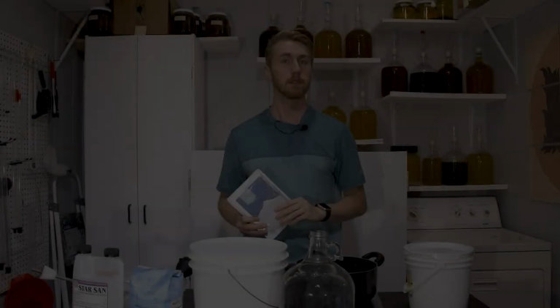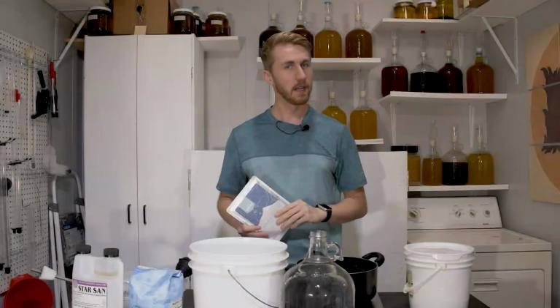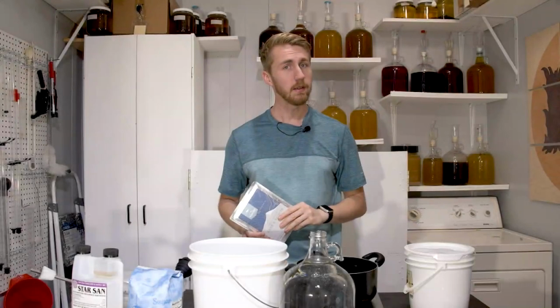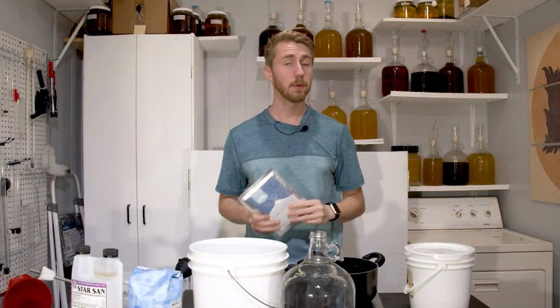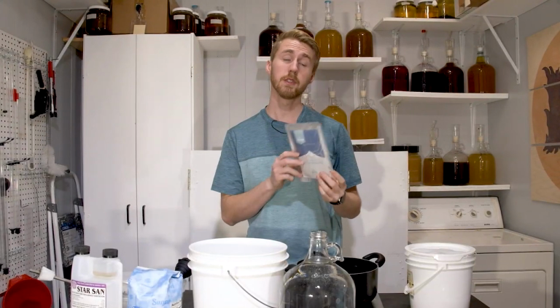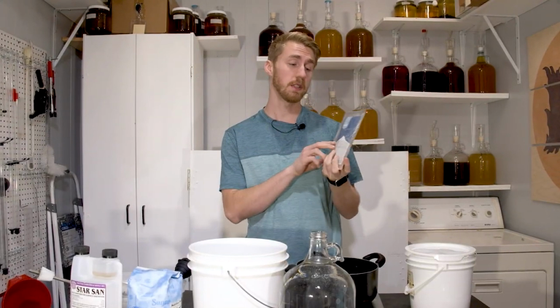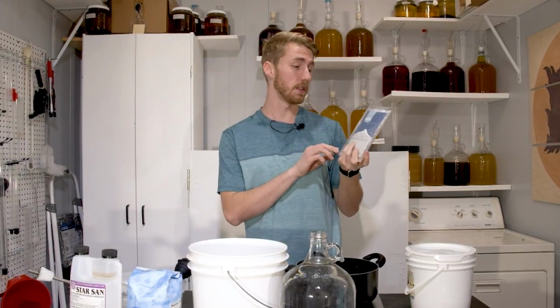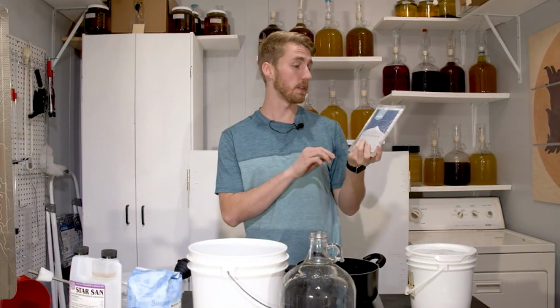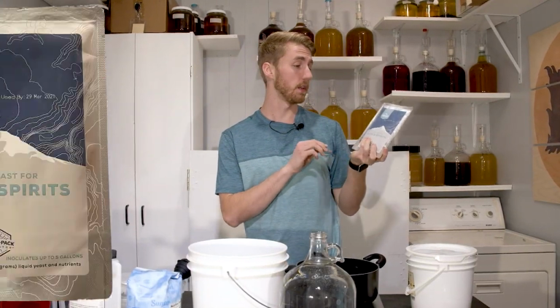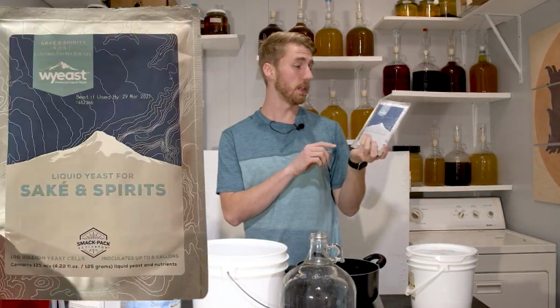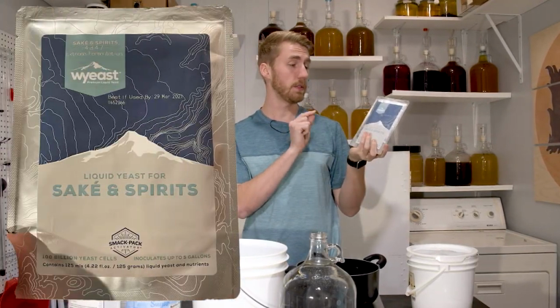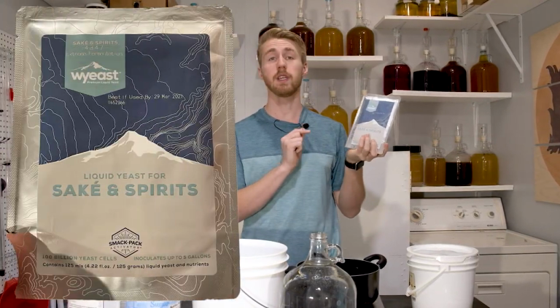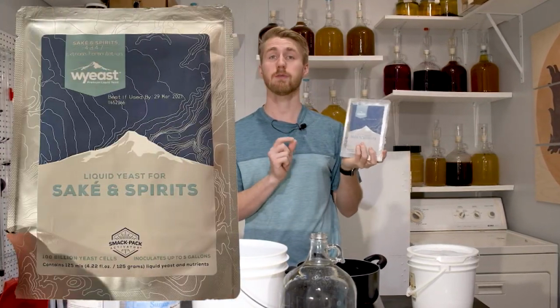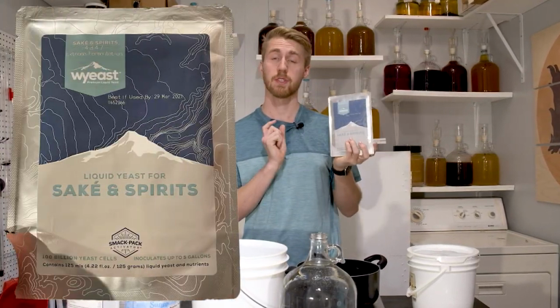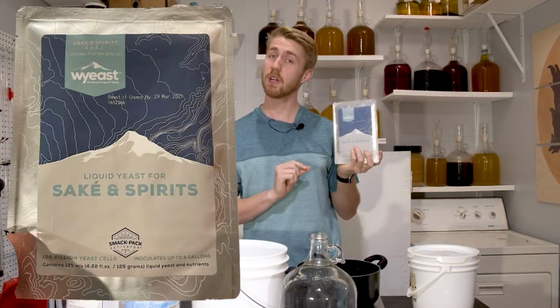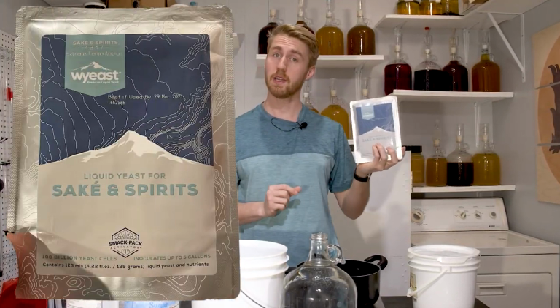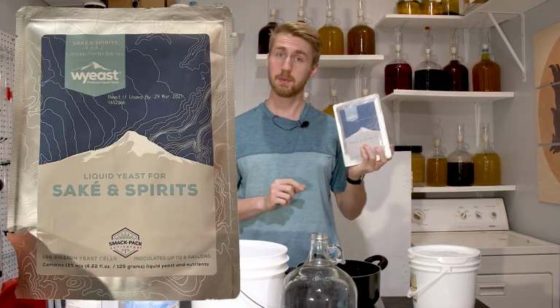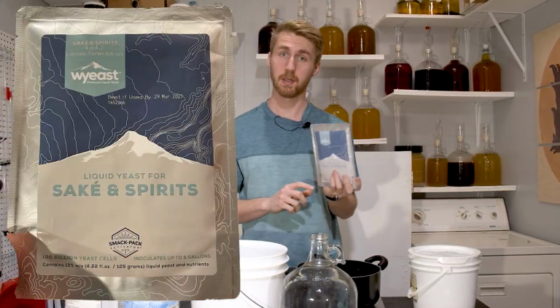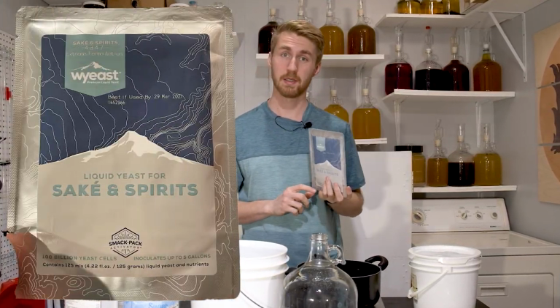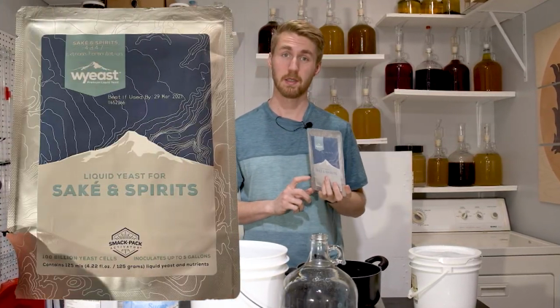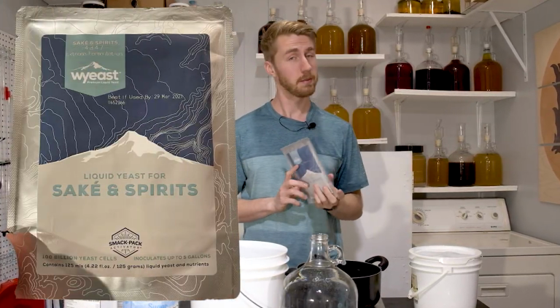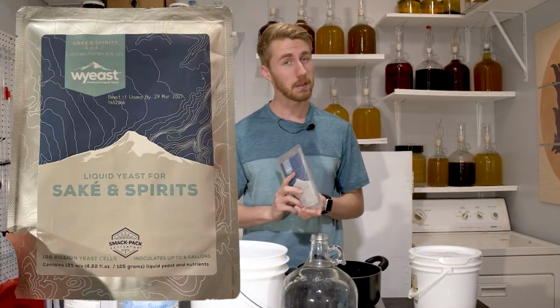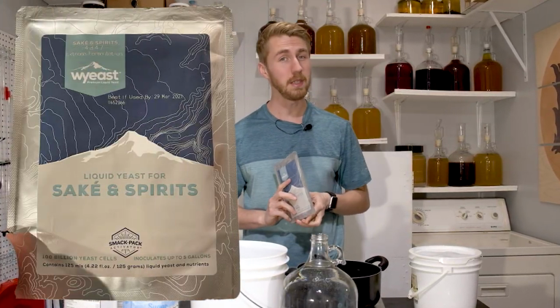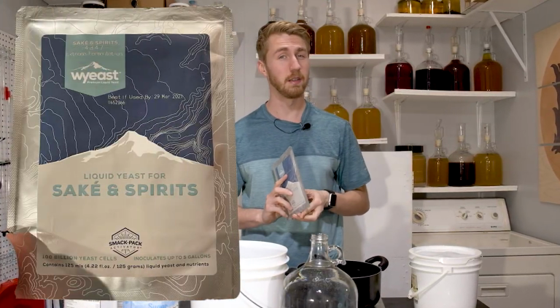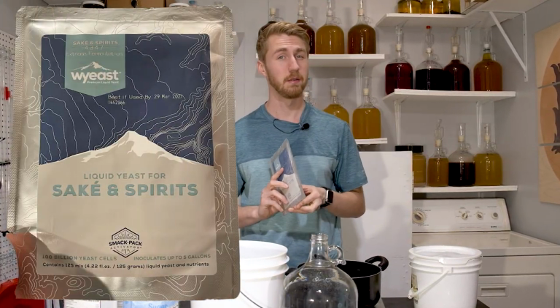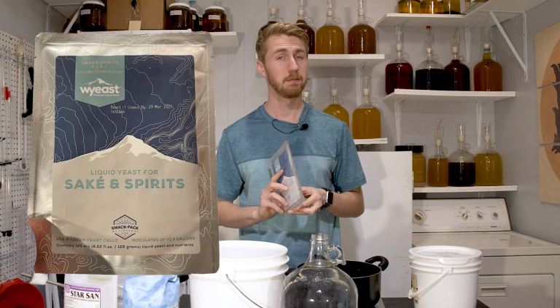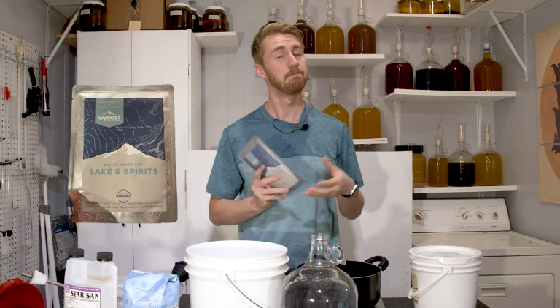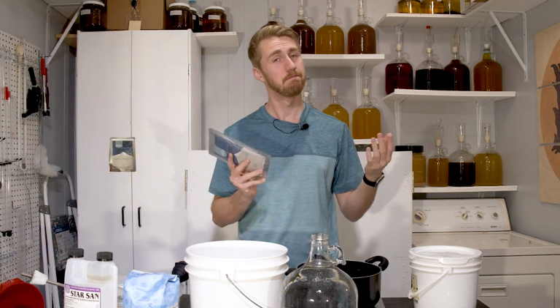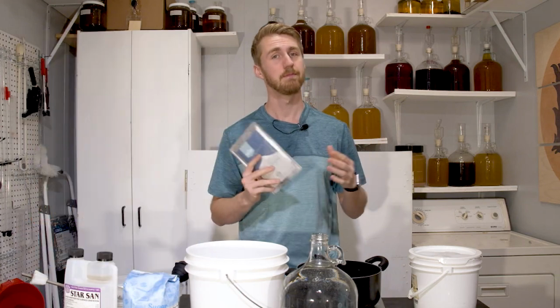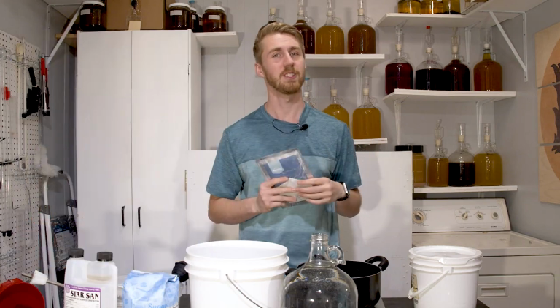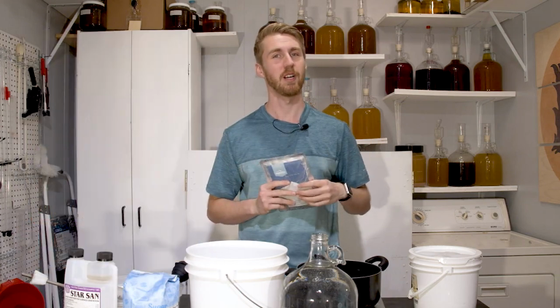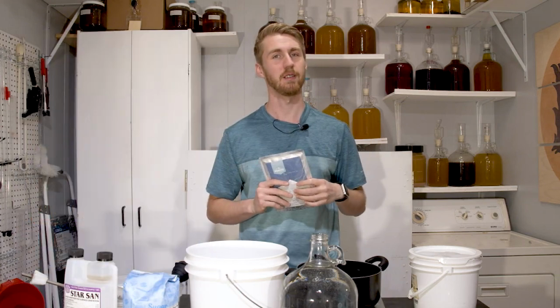Today, we're using this liquid yeast for sake and spirits to make a mead. Let's try it.